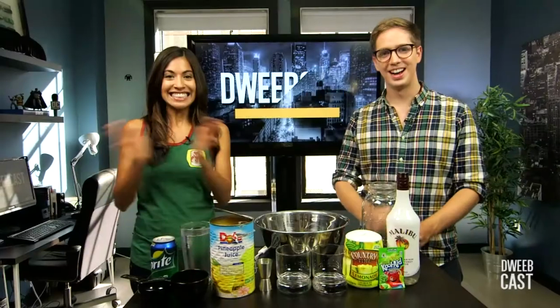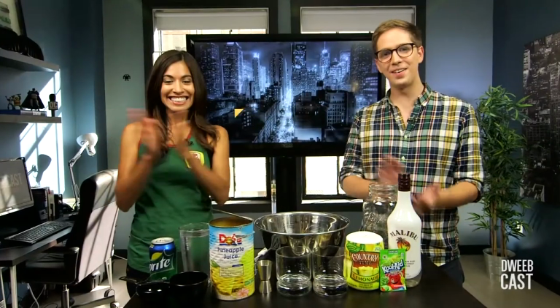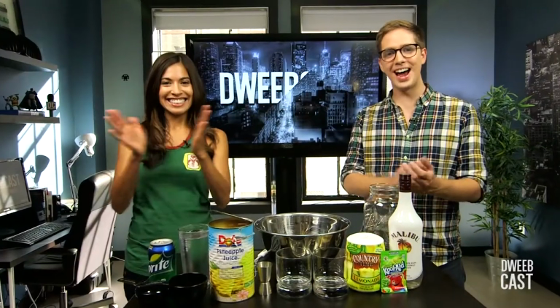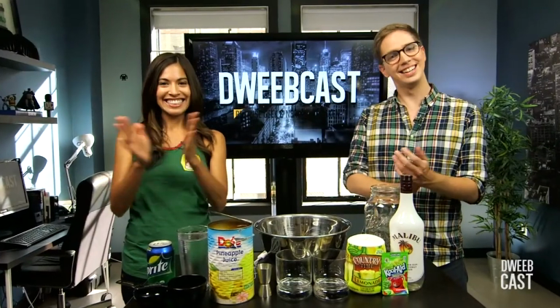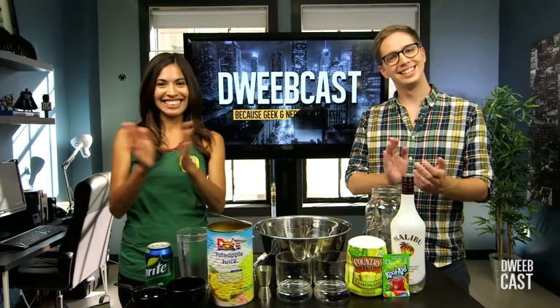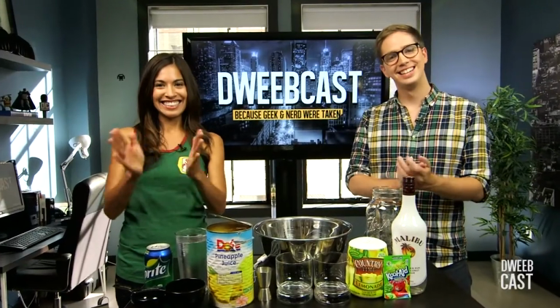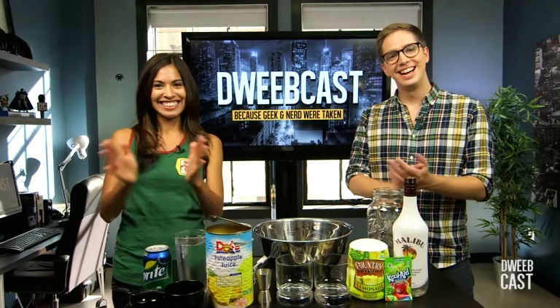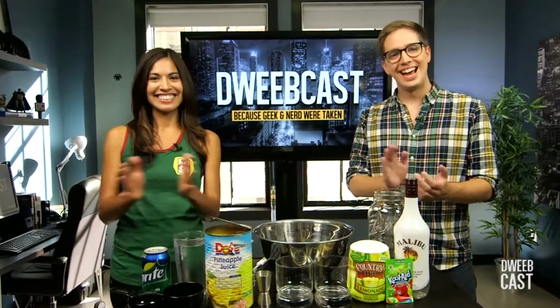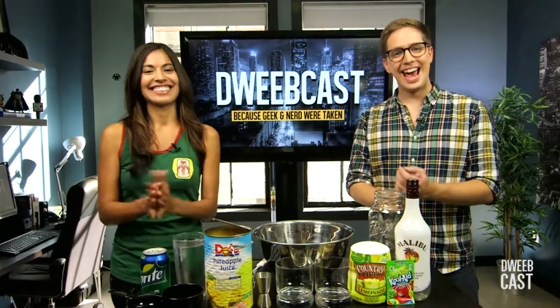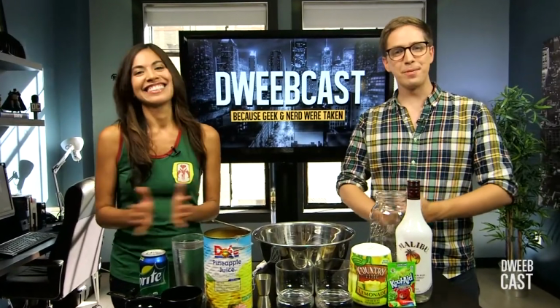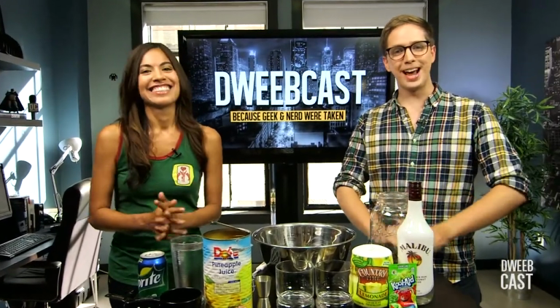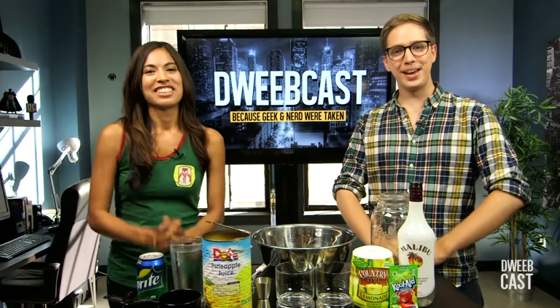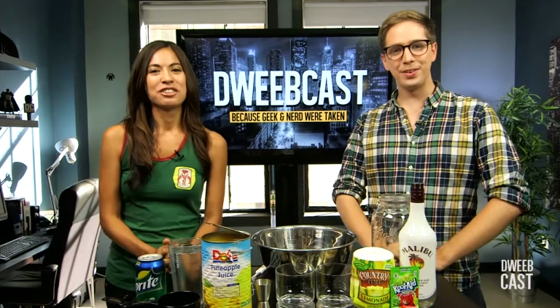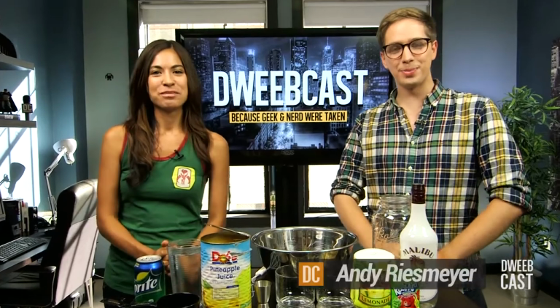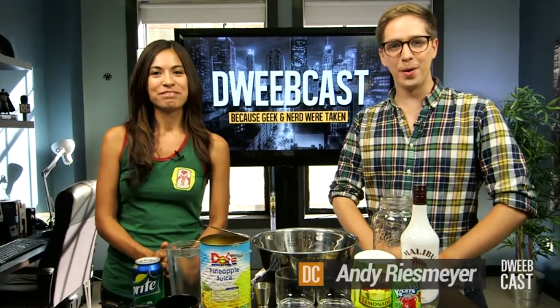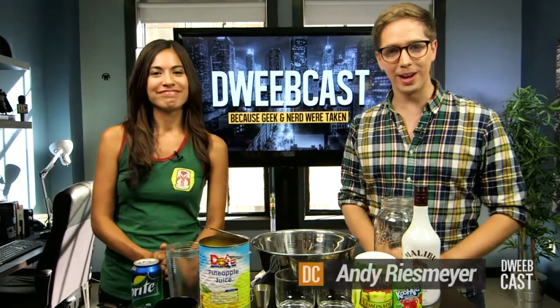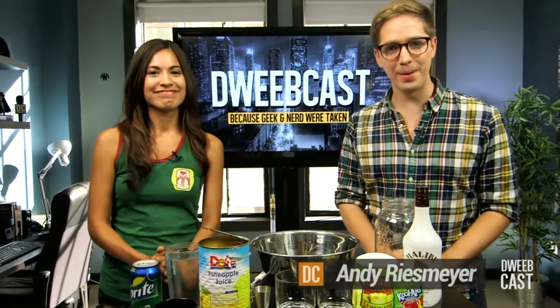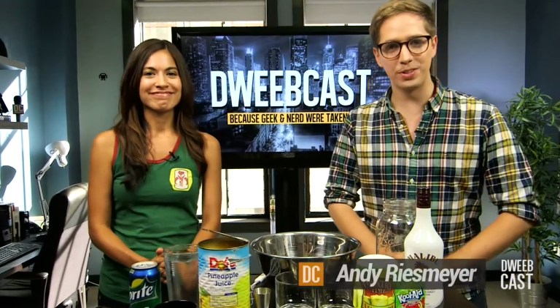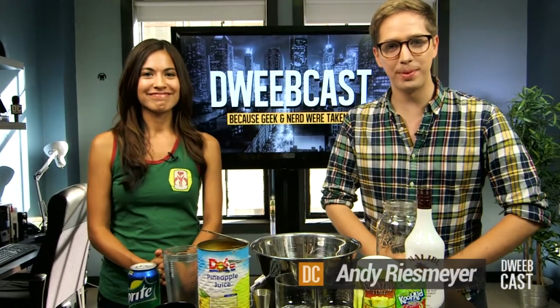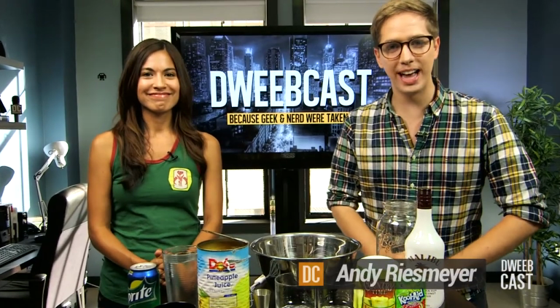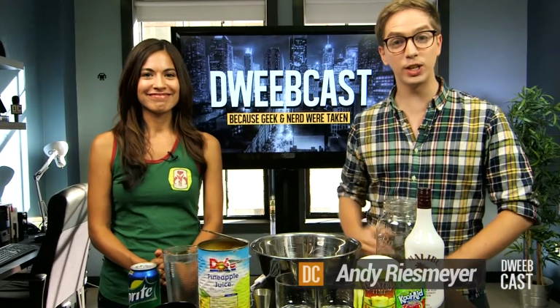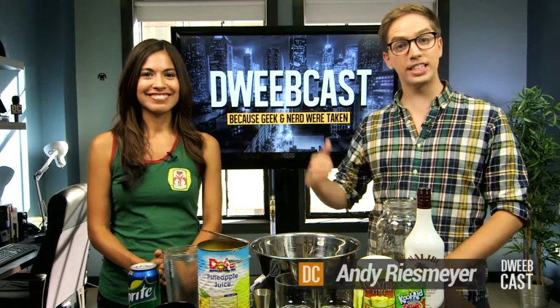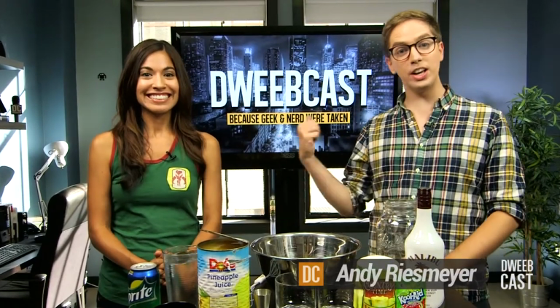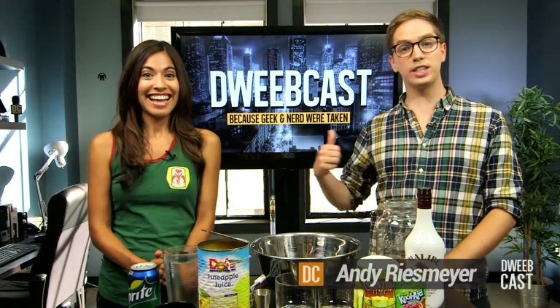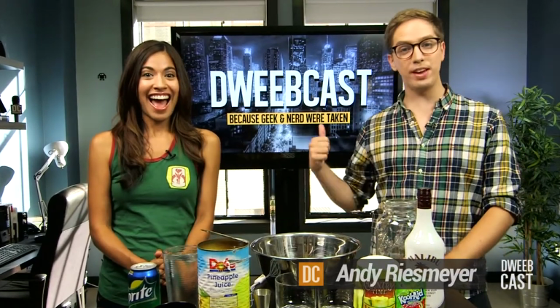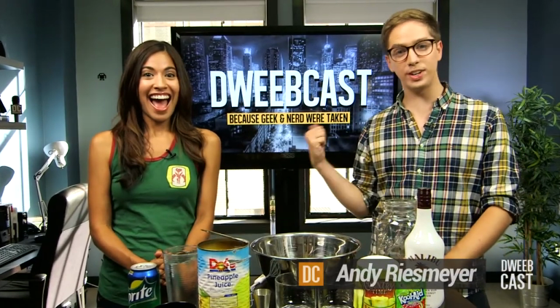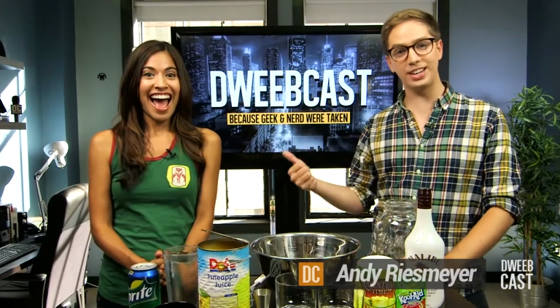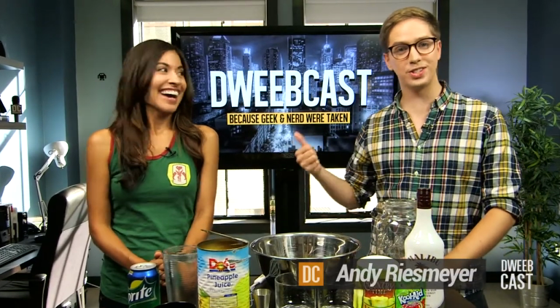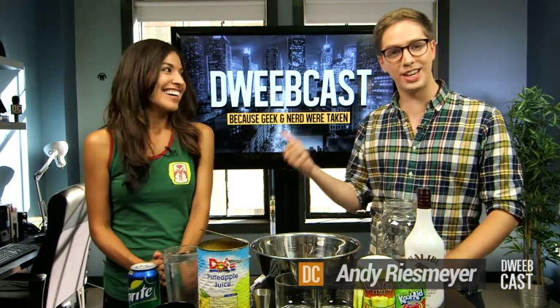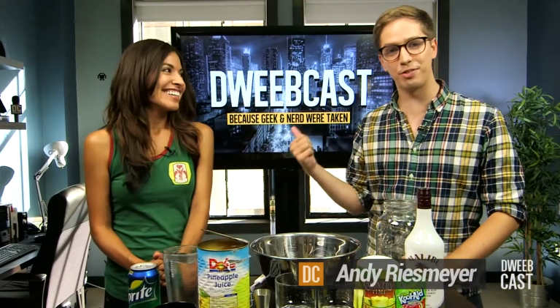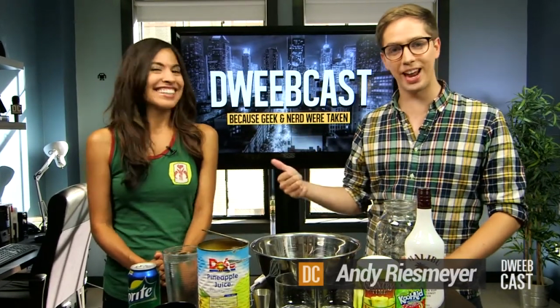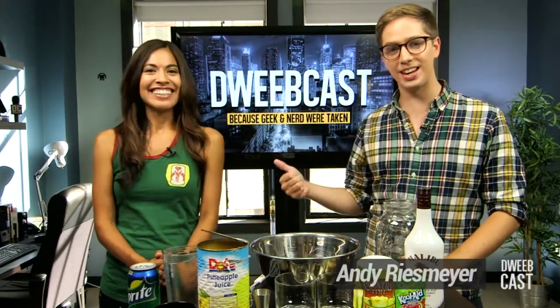Hey everybody, I'm Andy Reesmaier. Welcome back to DweebCast. It's the Internet's favorite geekdress, Jennifer Landa.